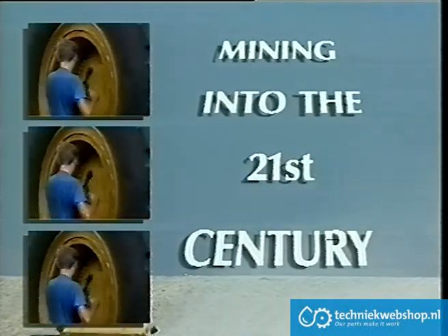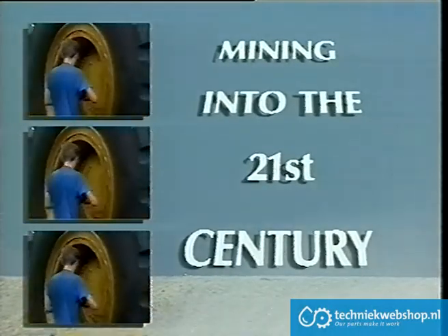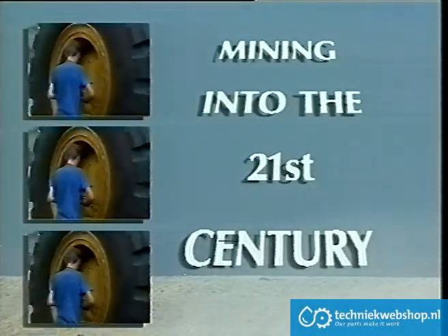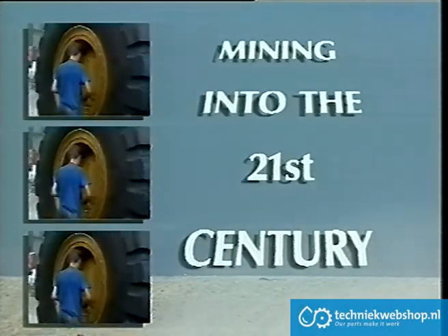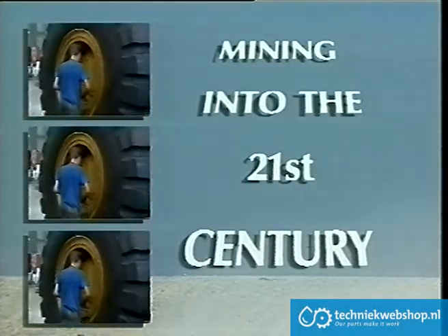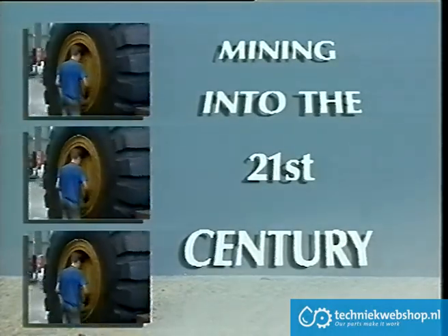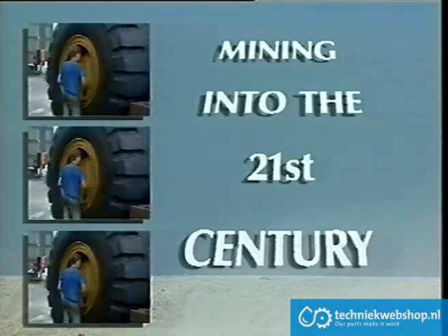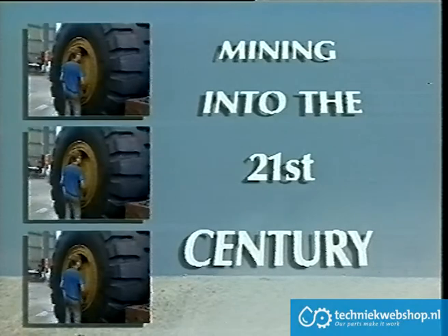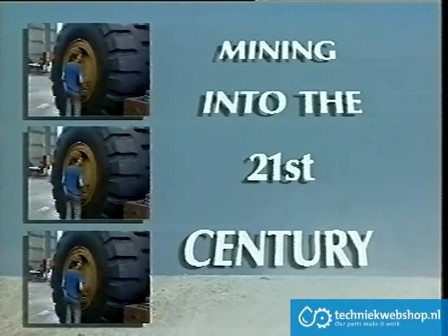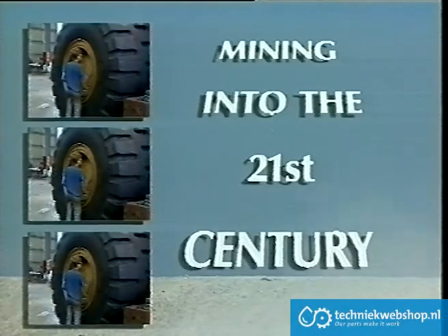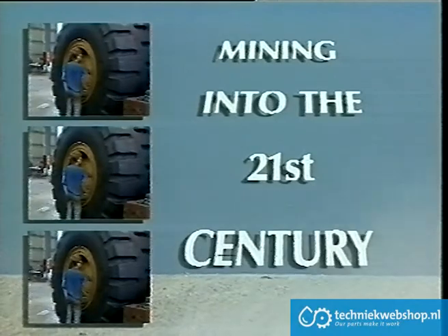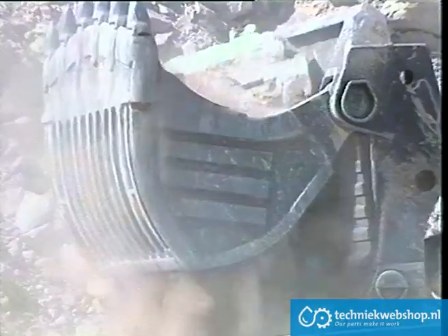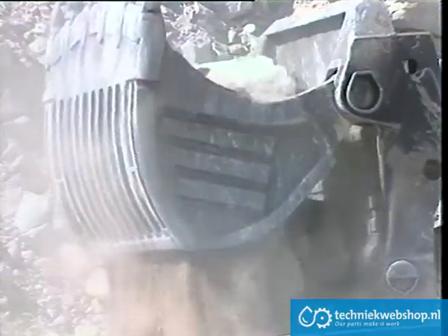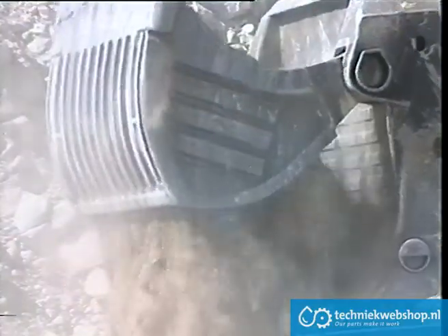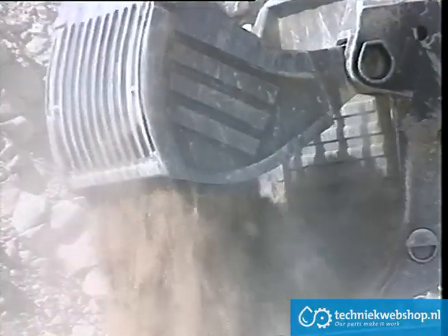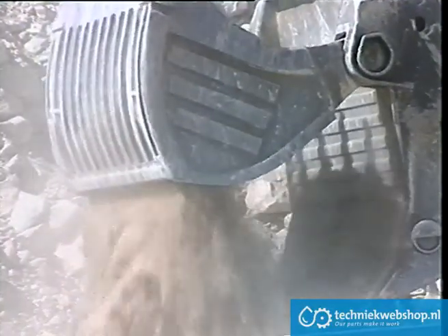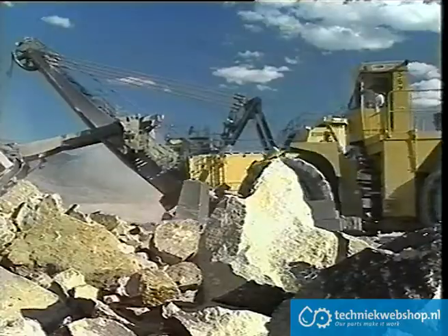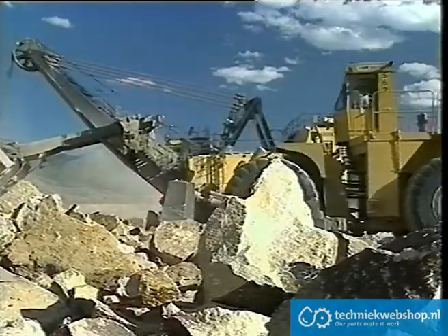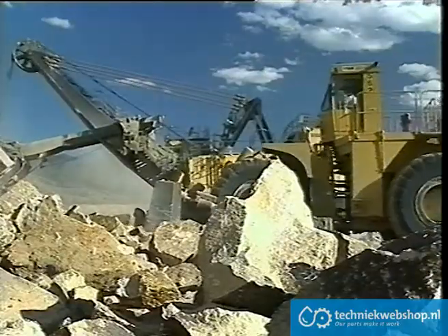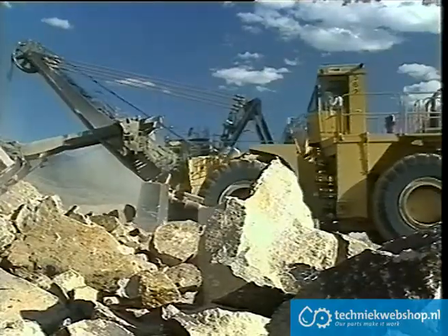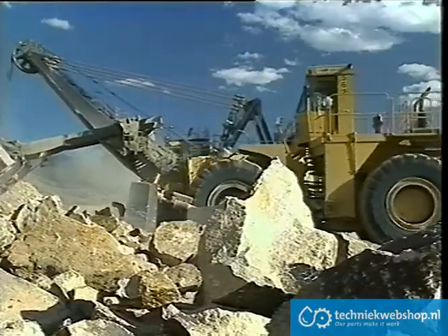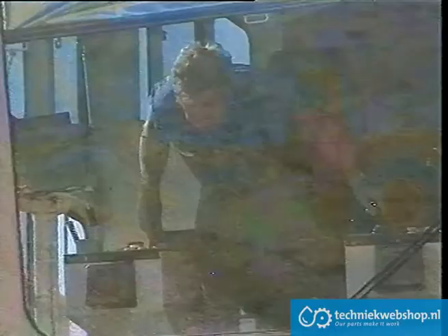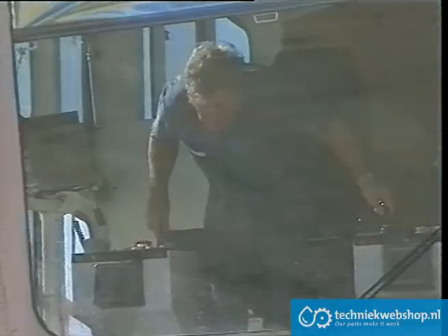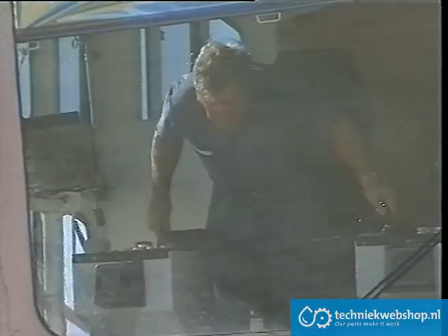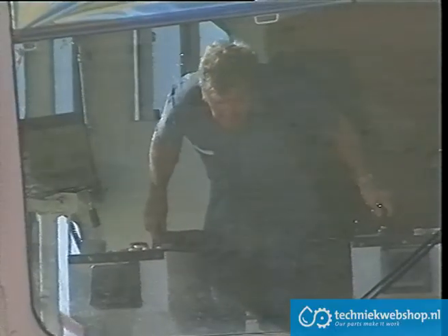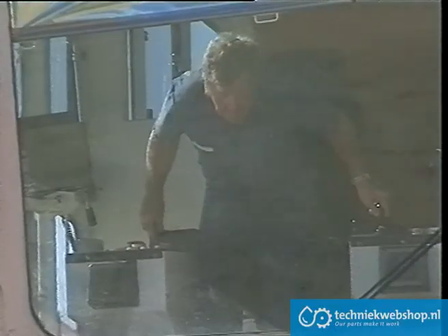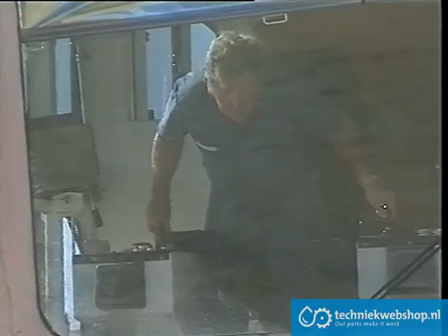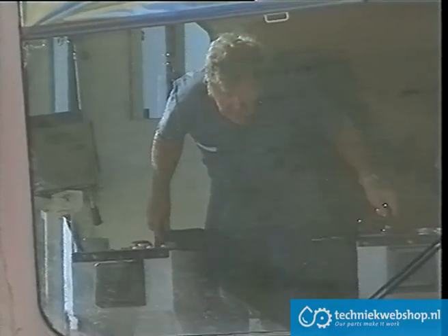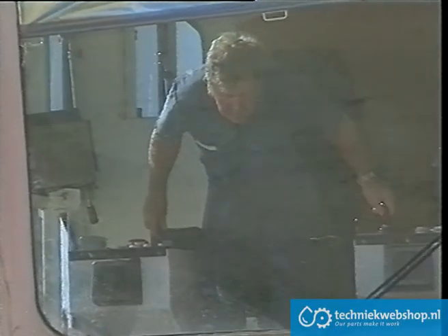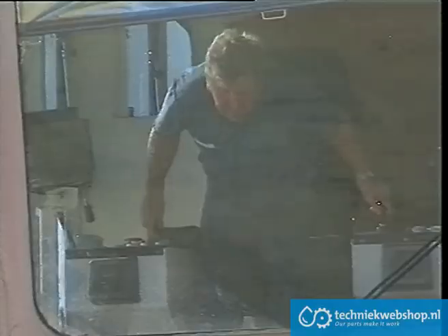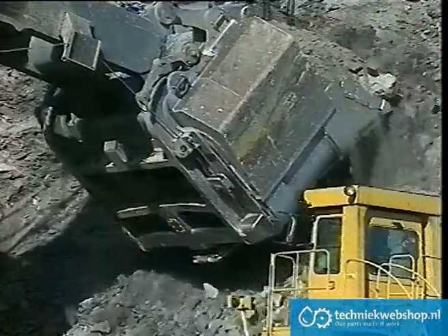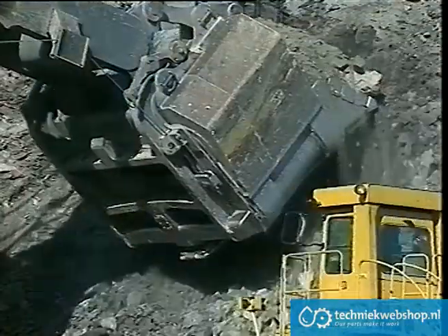Mining into the 21st century. Tough, demanding and challenging.